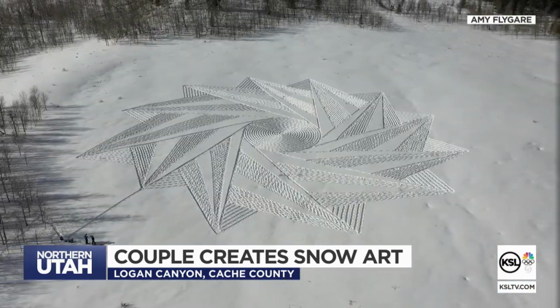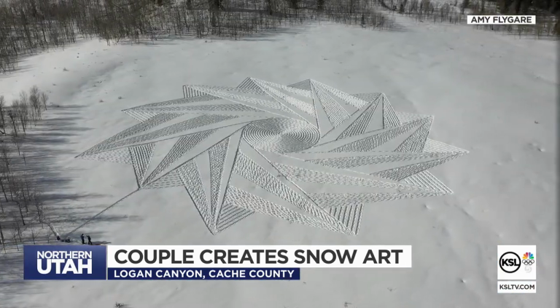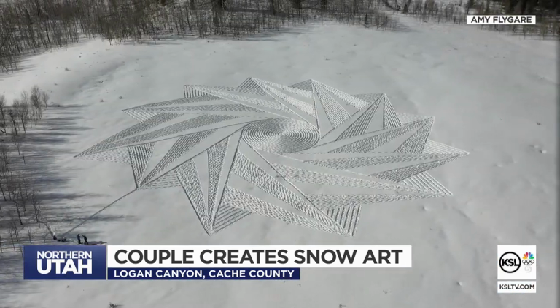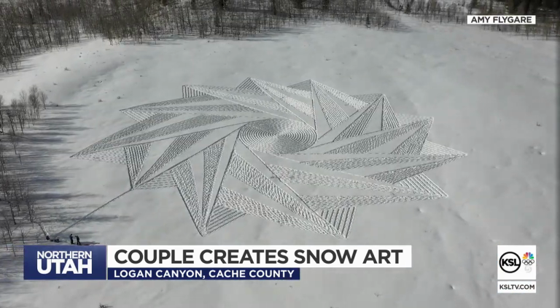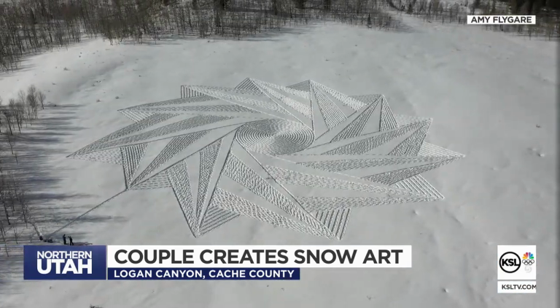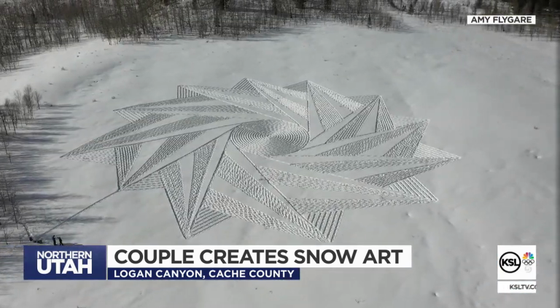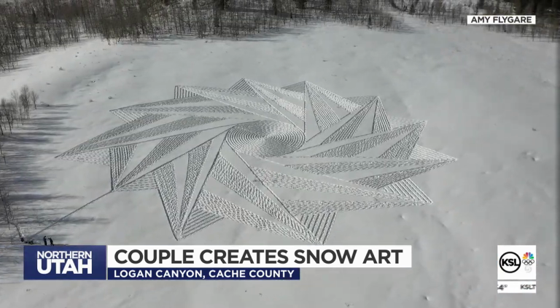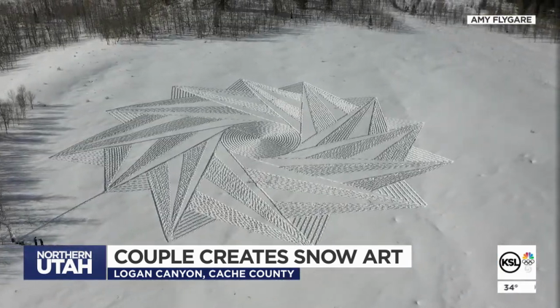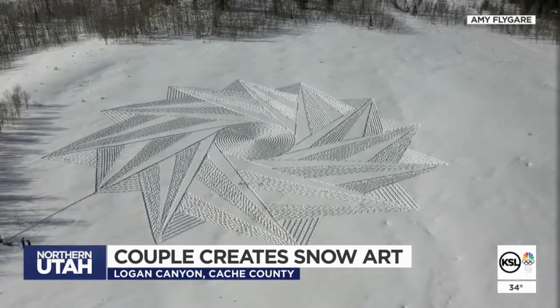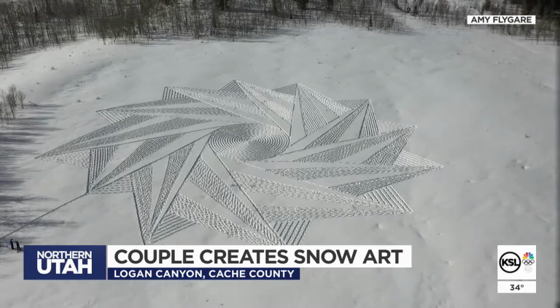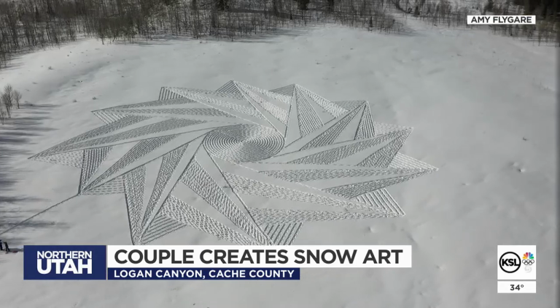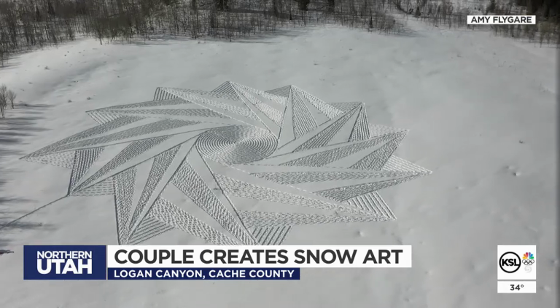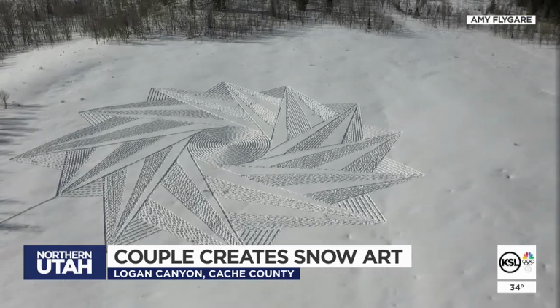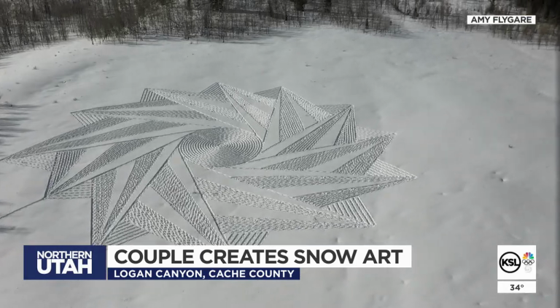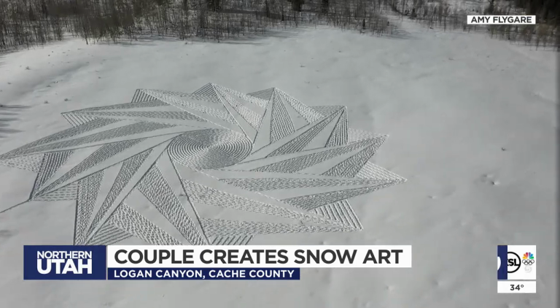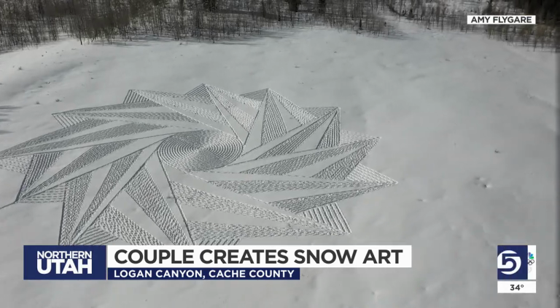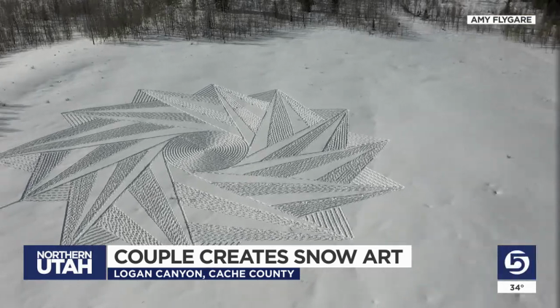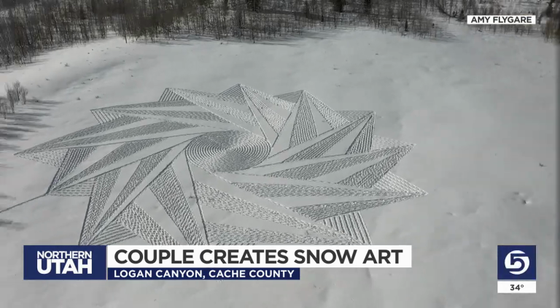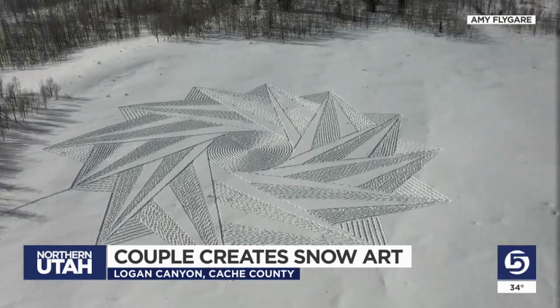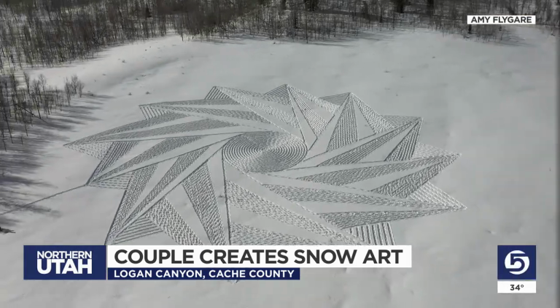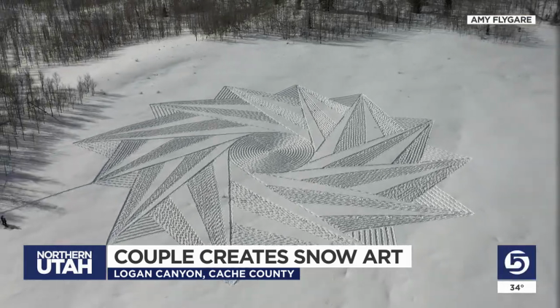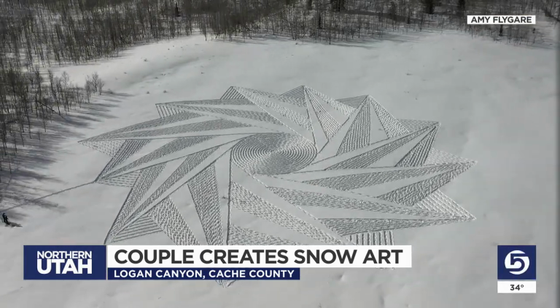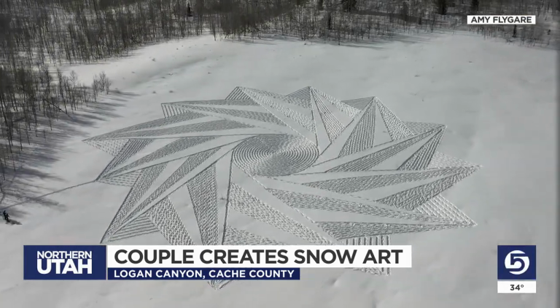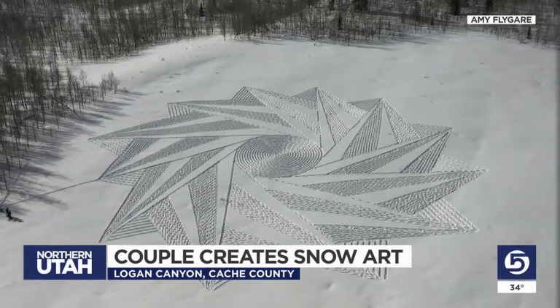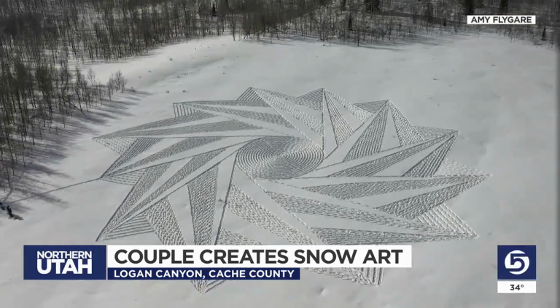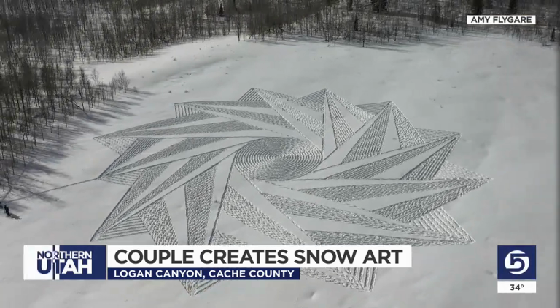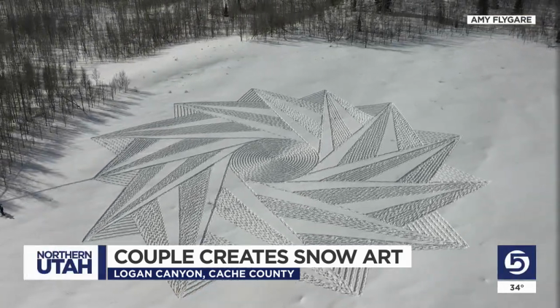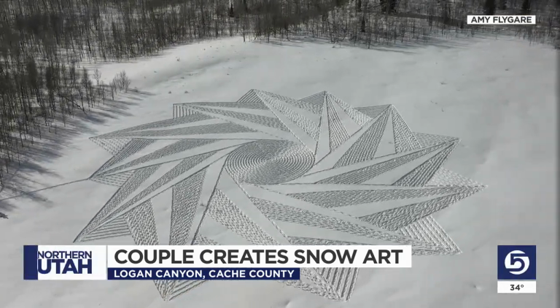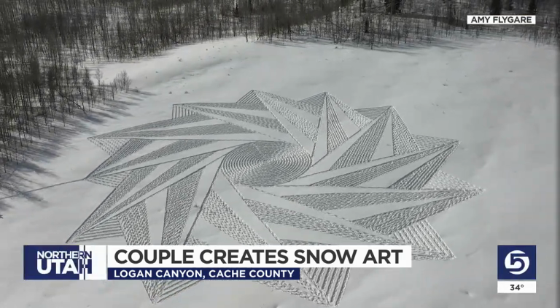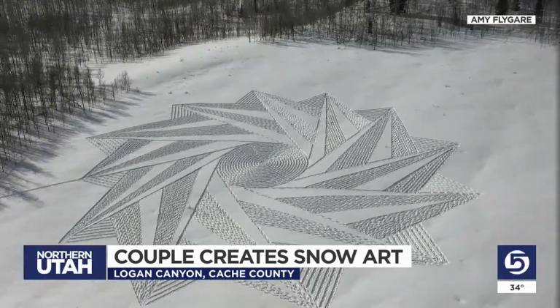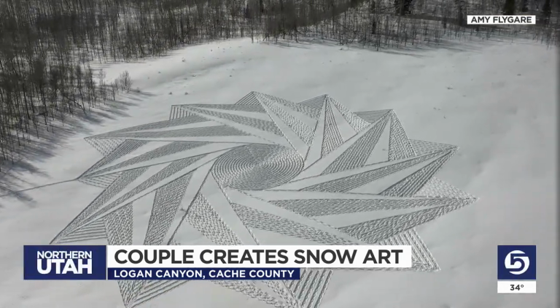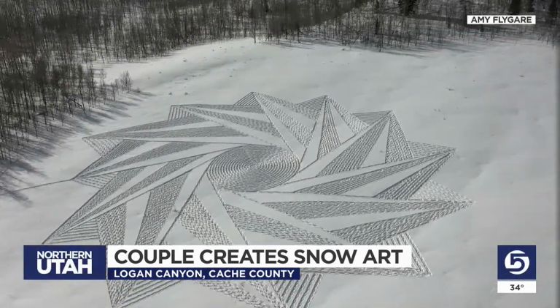They say this one took over three hours to tromp out. But you're in the mountains, and it's beautiful, and it's awesome to be up there.